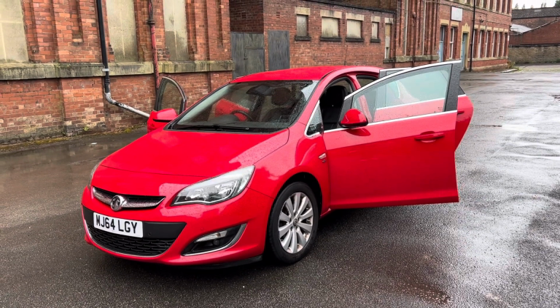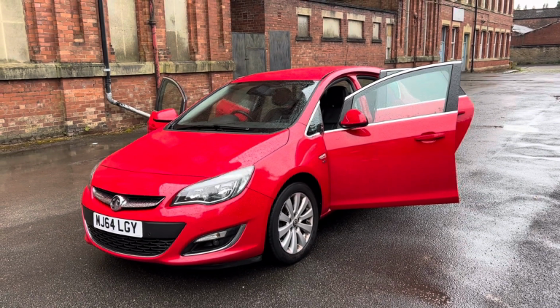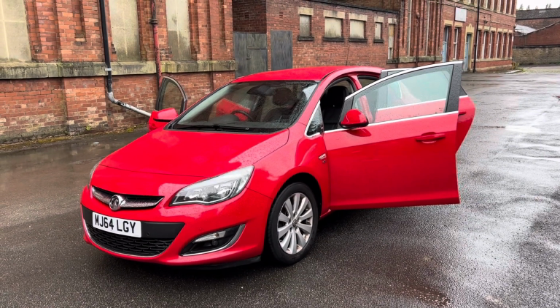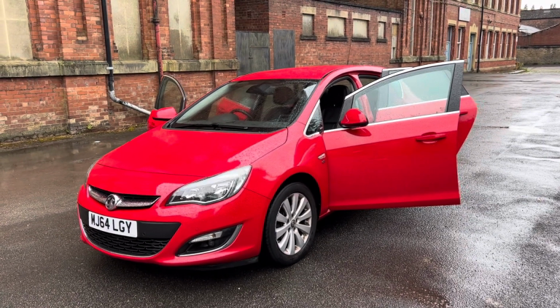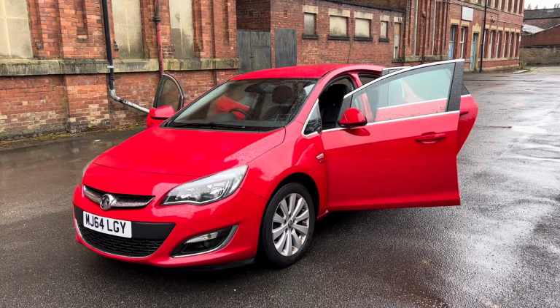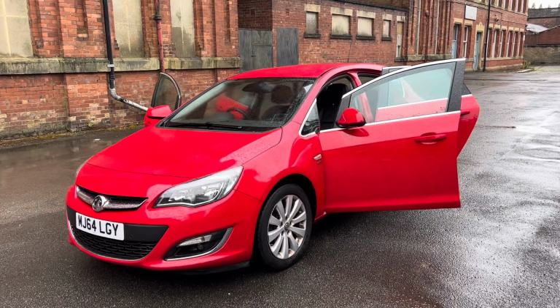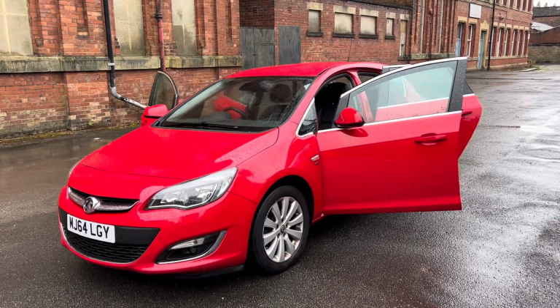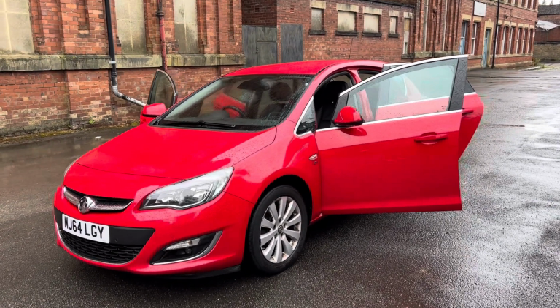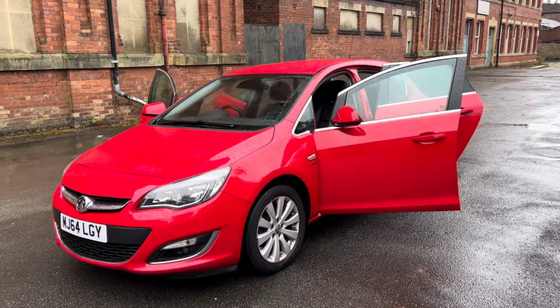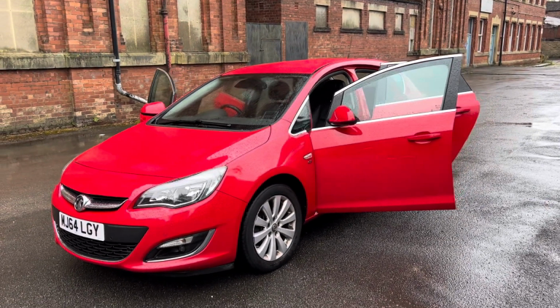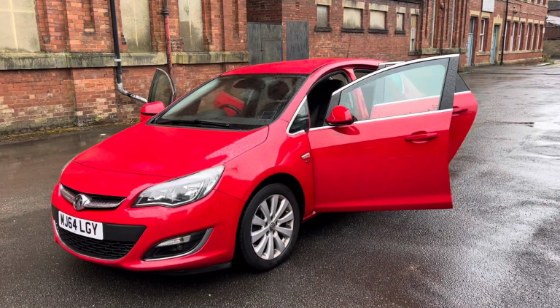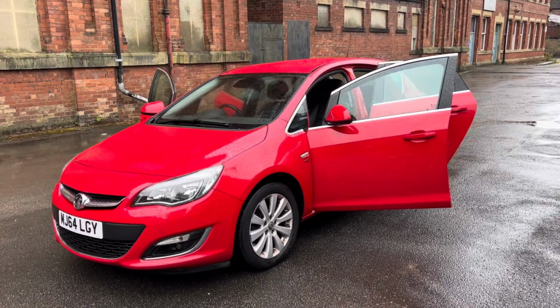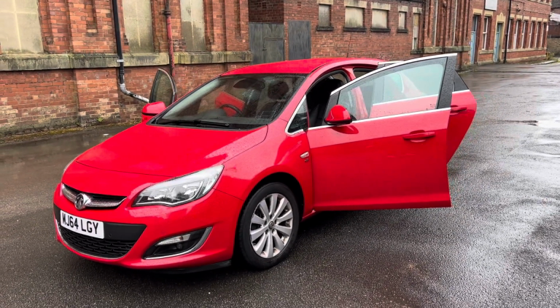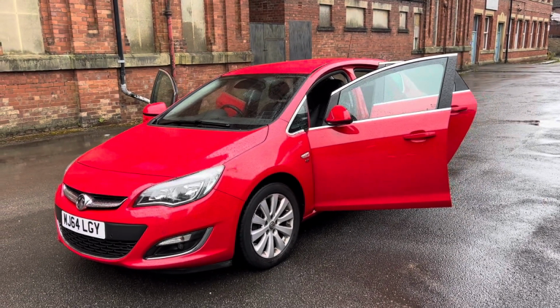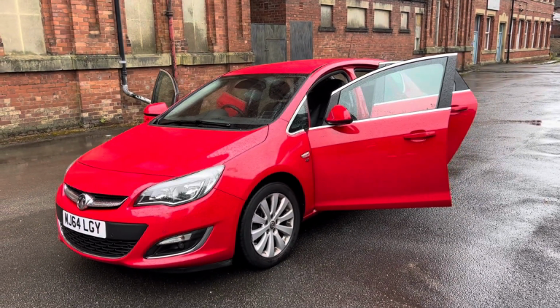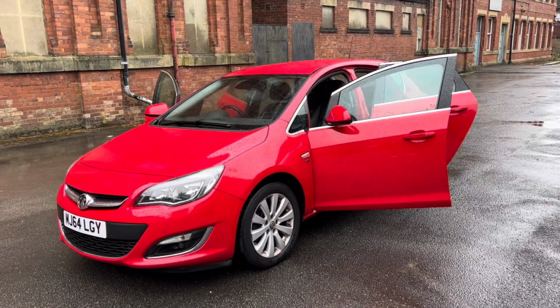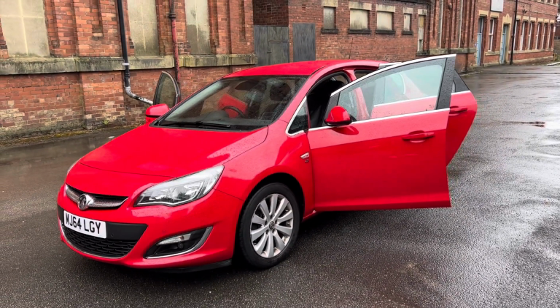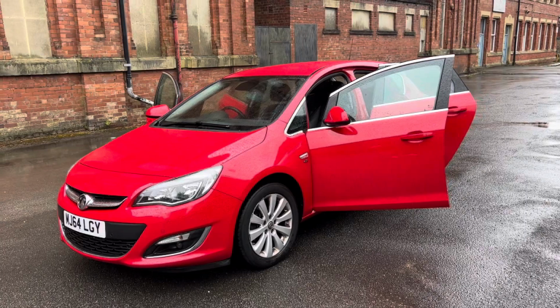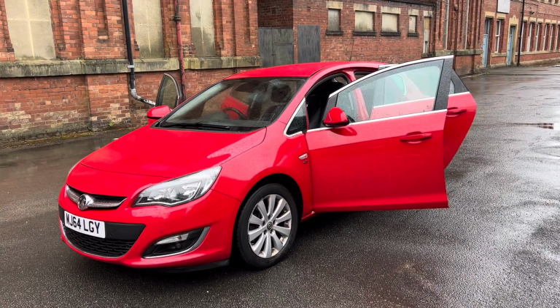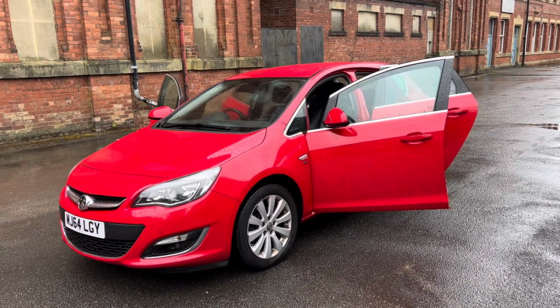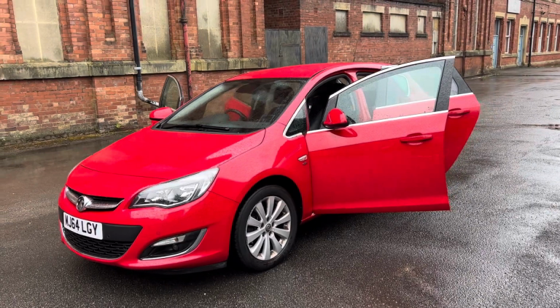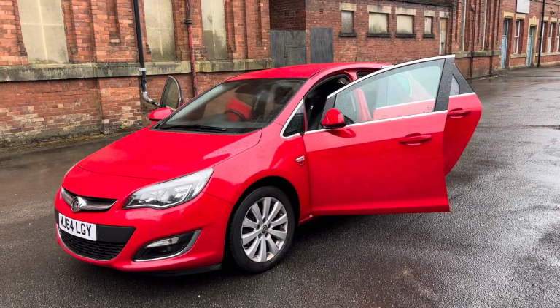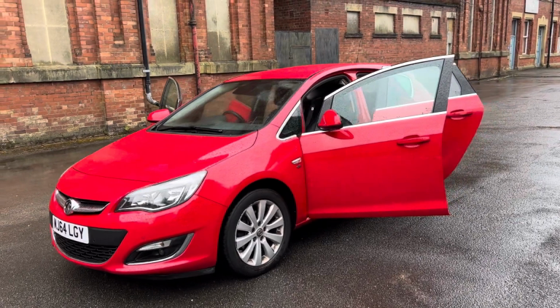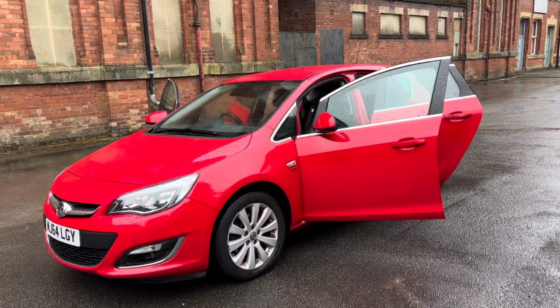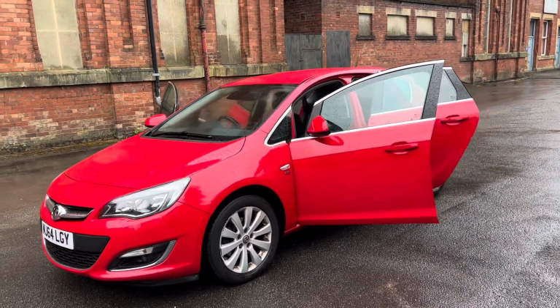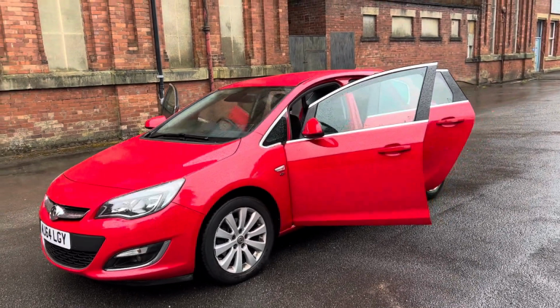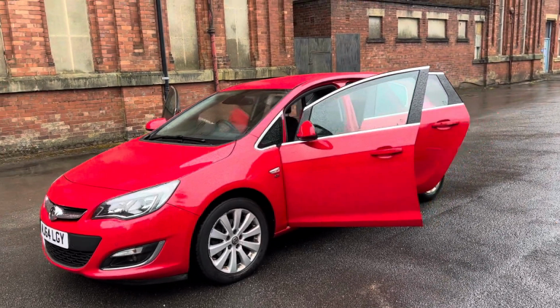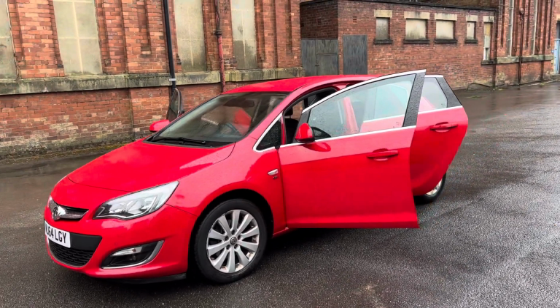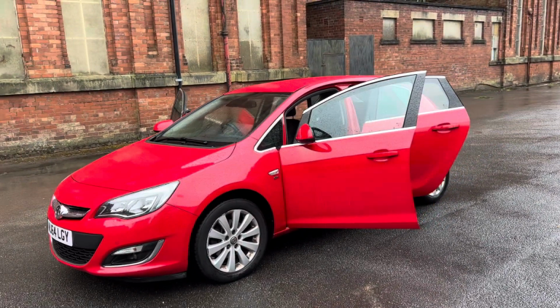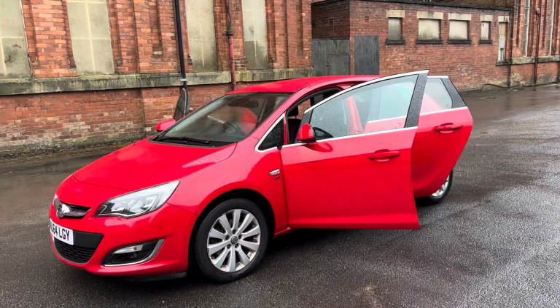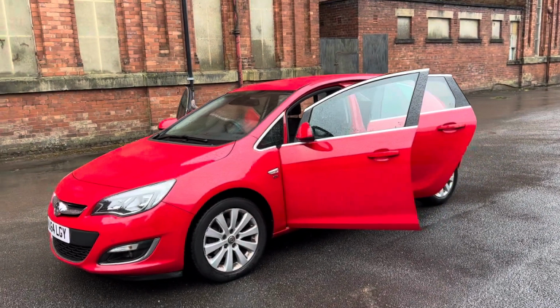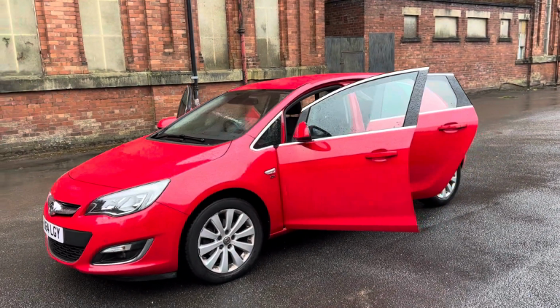65,000 miles — which for a nine-year-old car is fantastic mileage — in super condition with great spec.